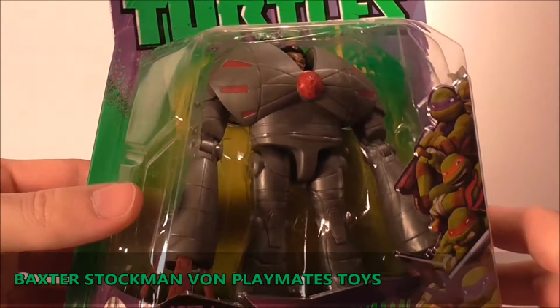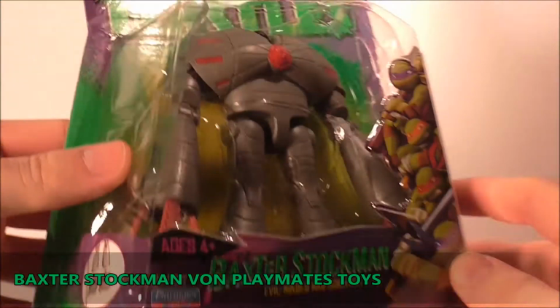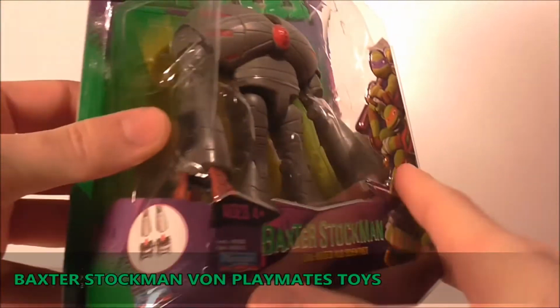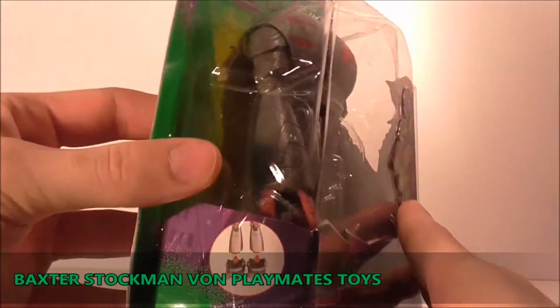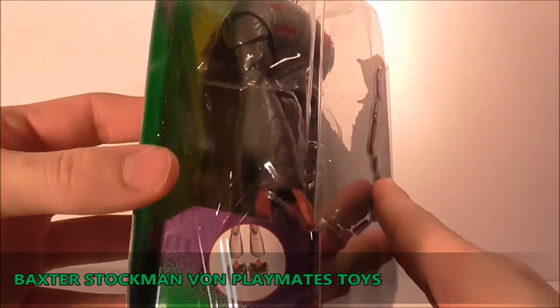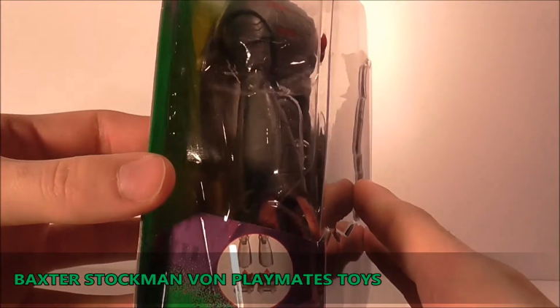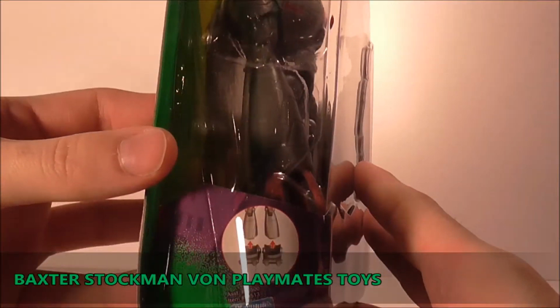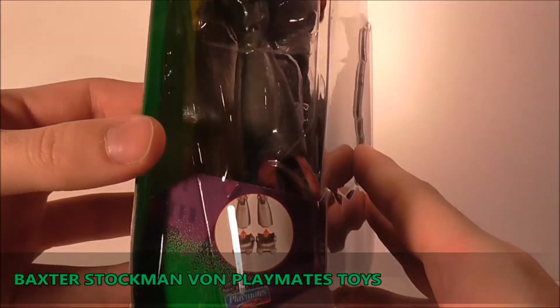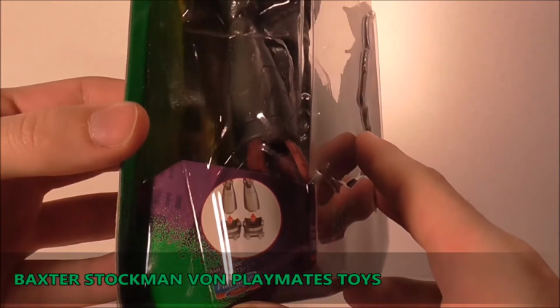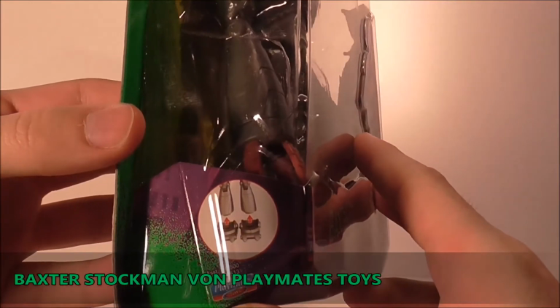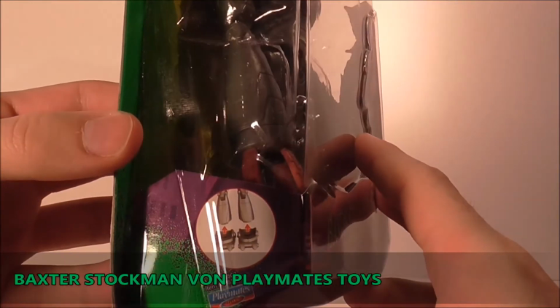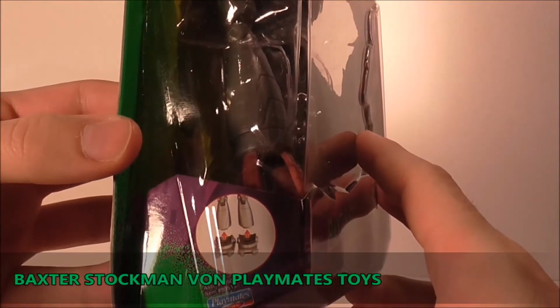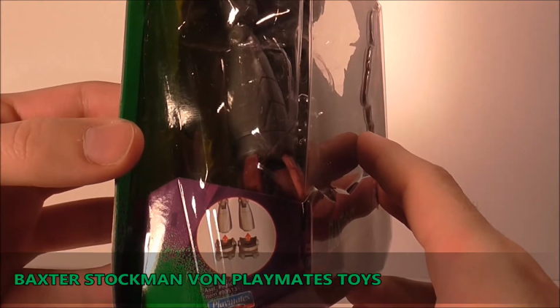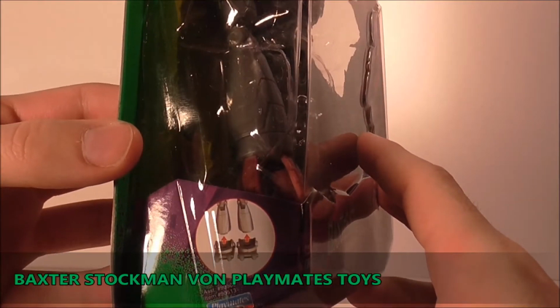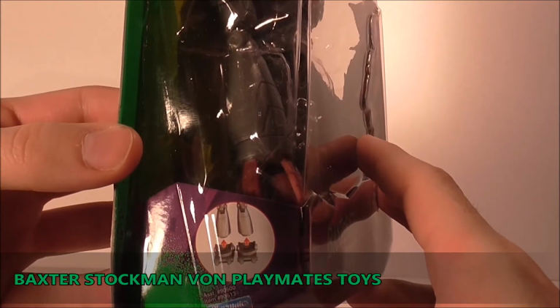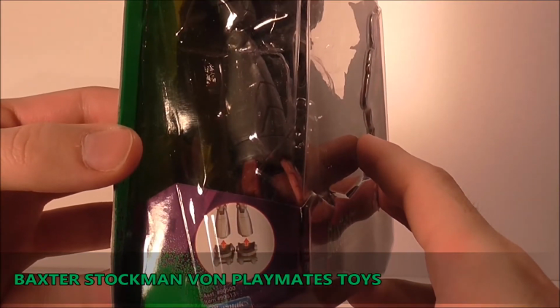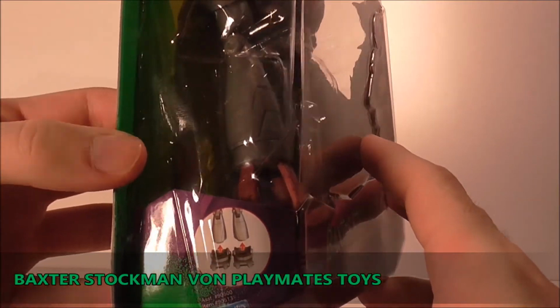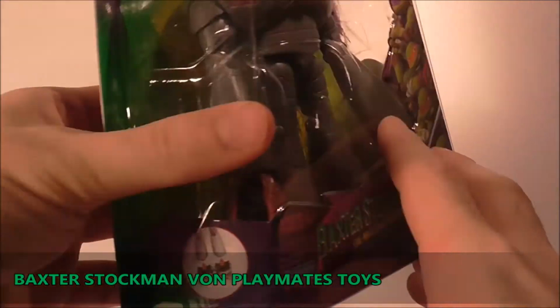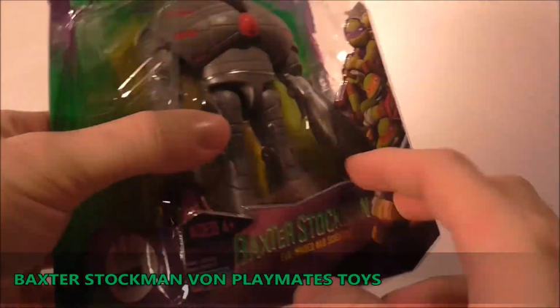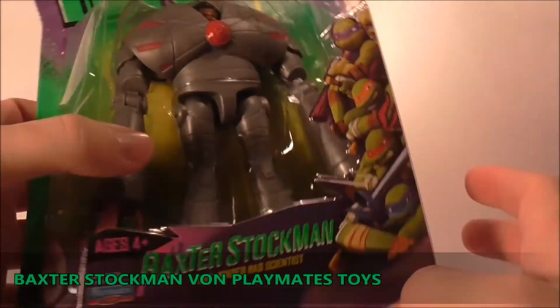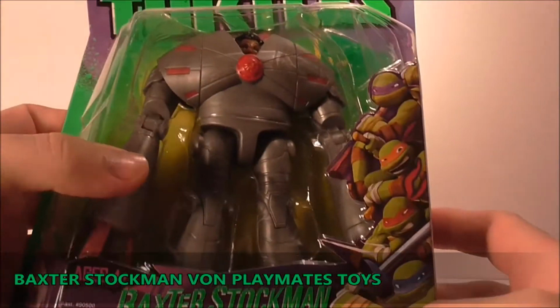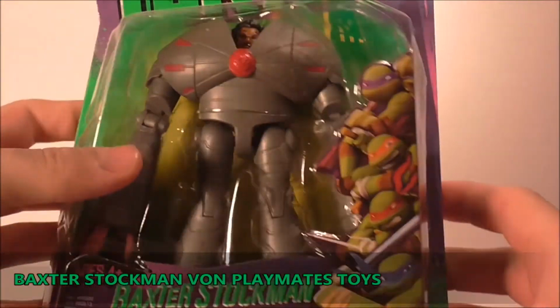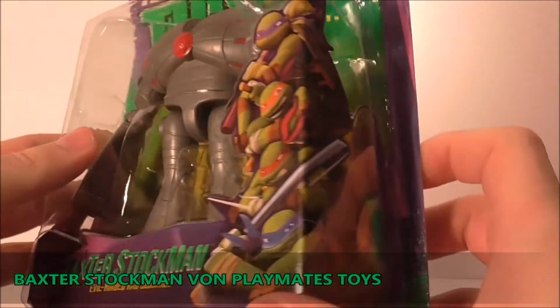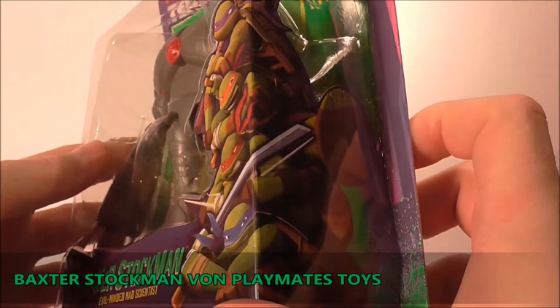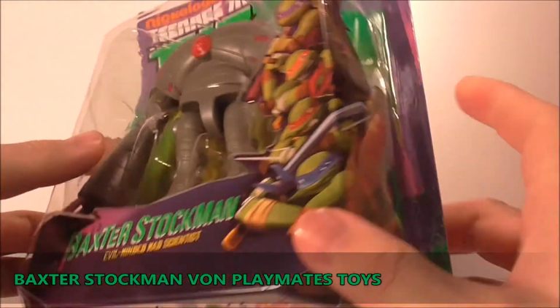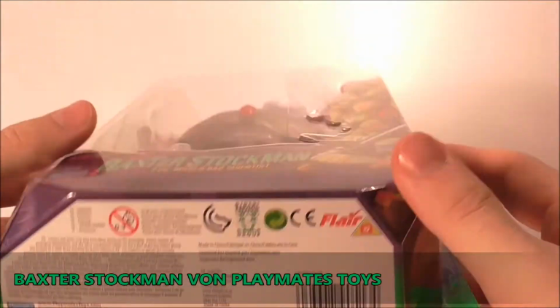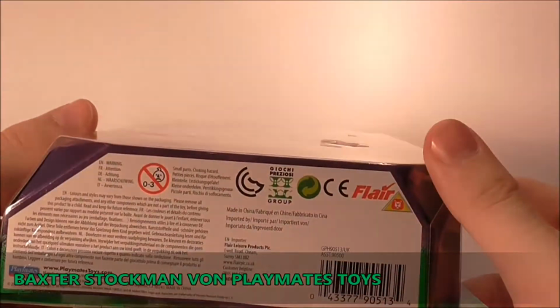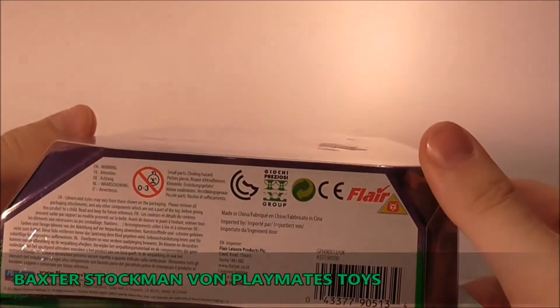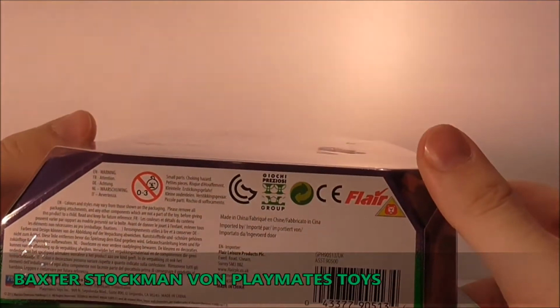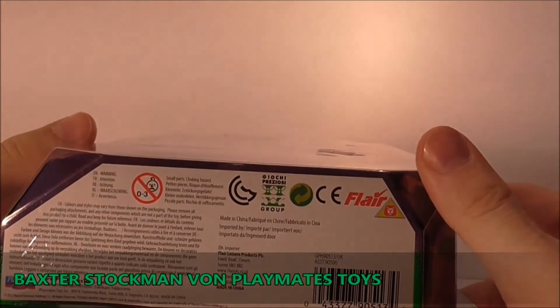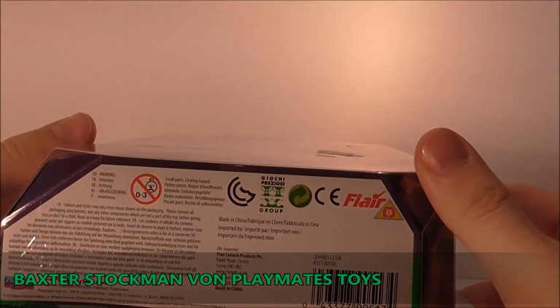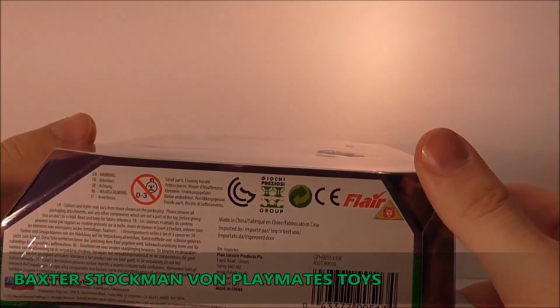An der Seite seht ihr hier nochmal, wie er irgendwas zusammenbaut. Da sind seine Füße - also Baxter scheint recht groß zu sein. Interessant.